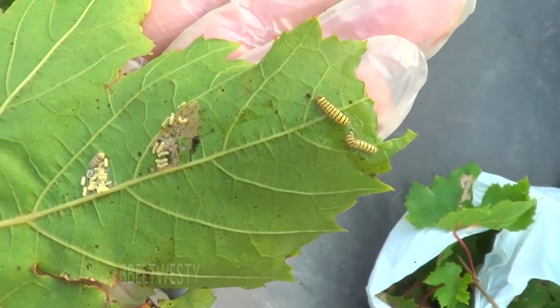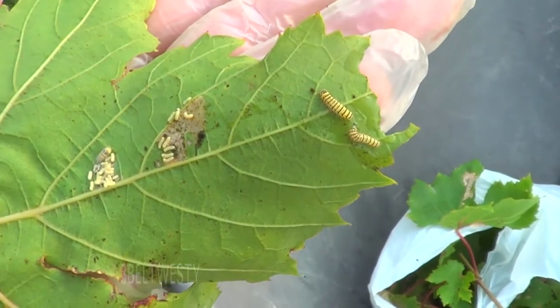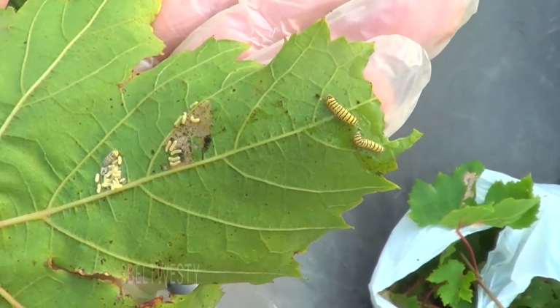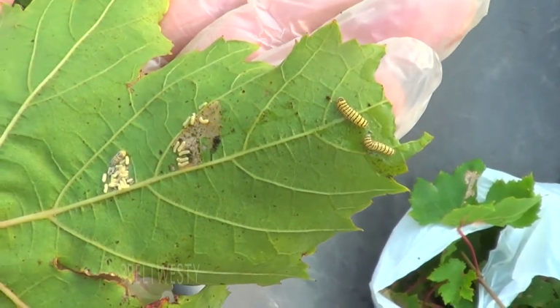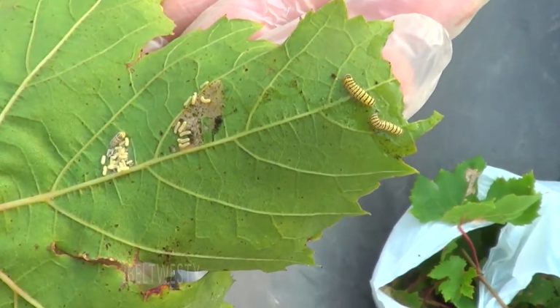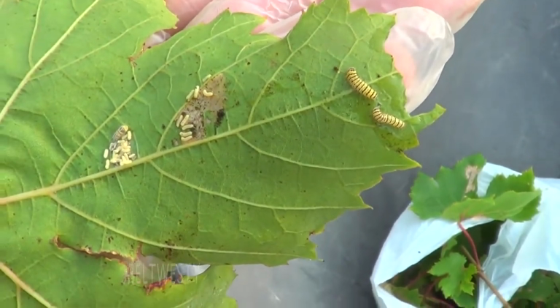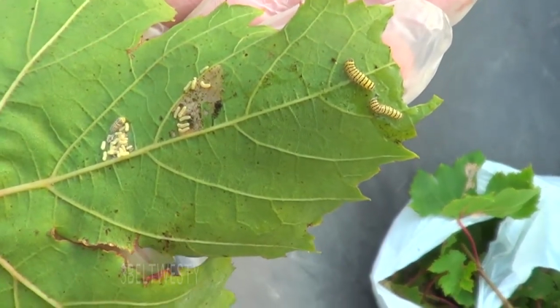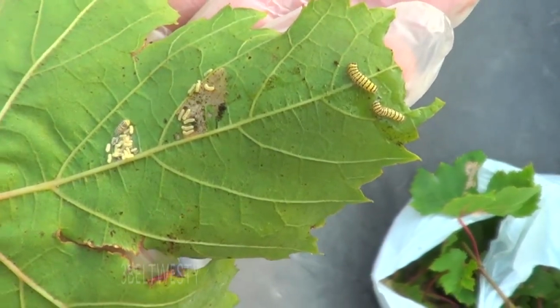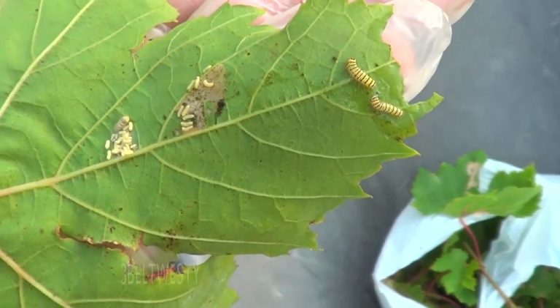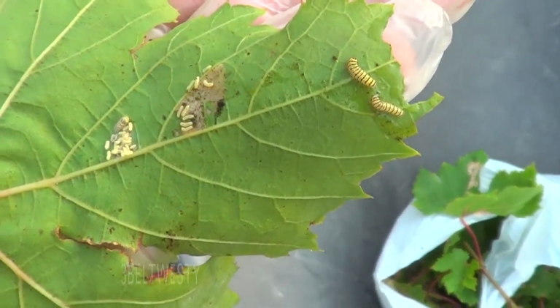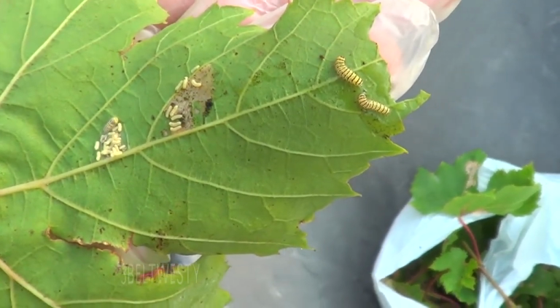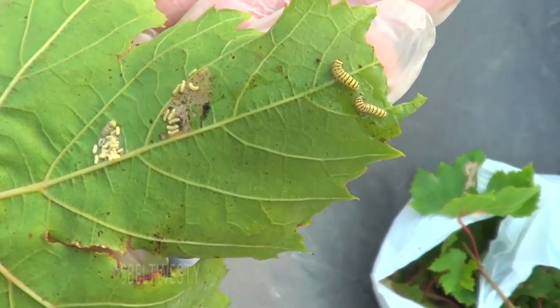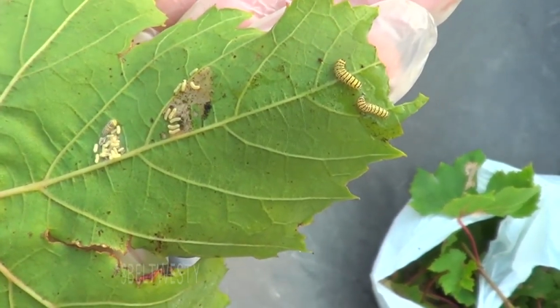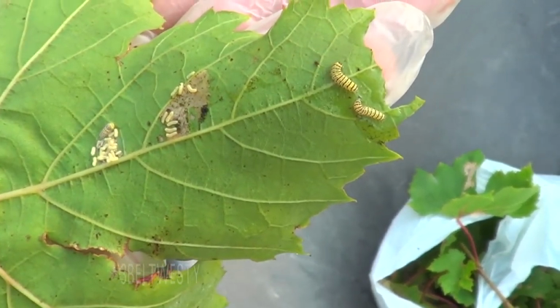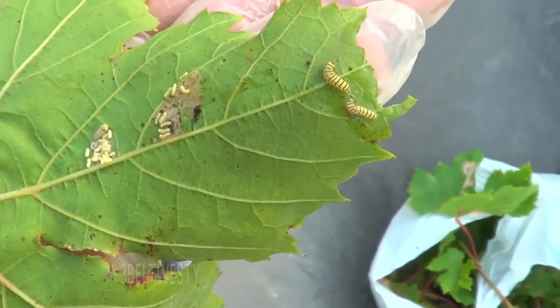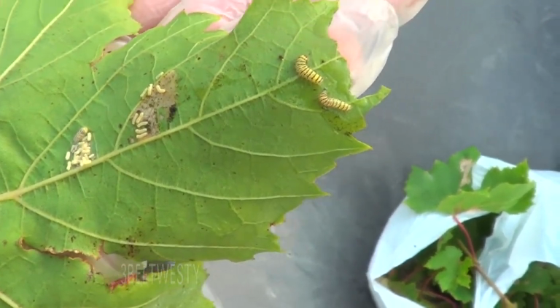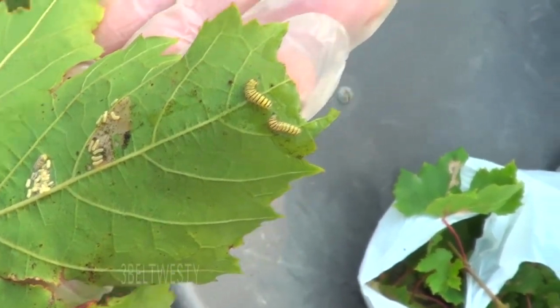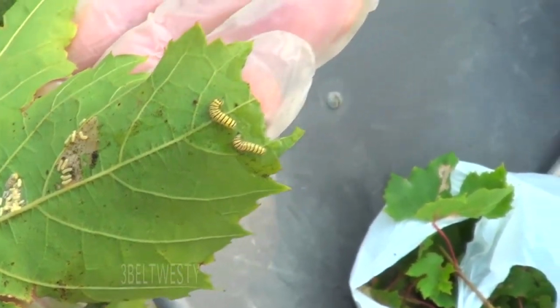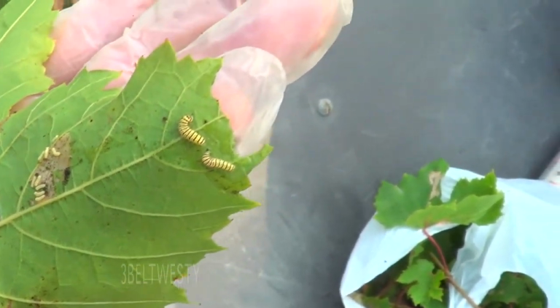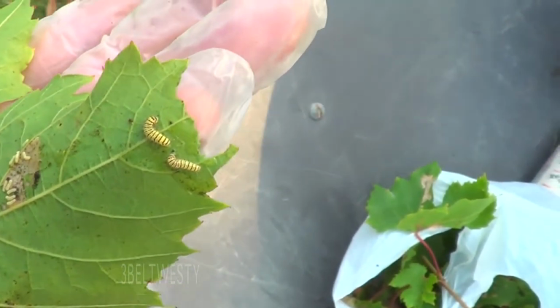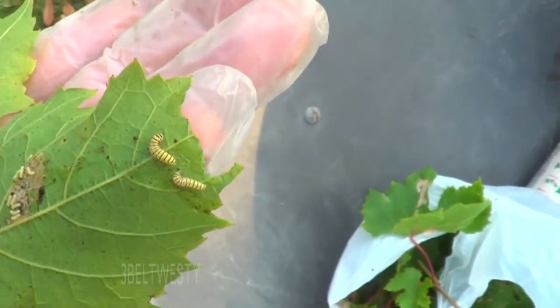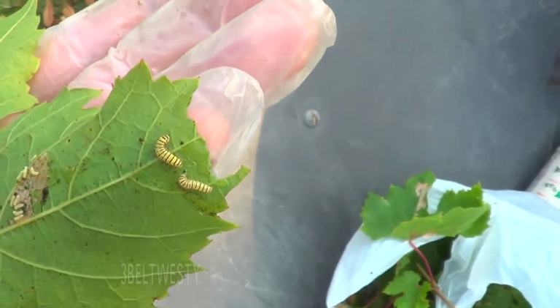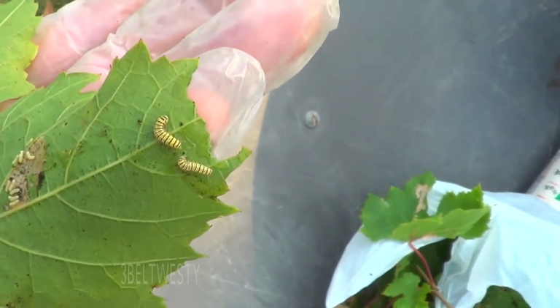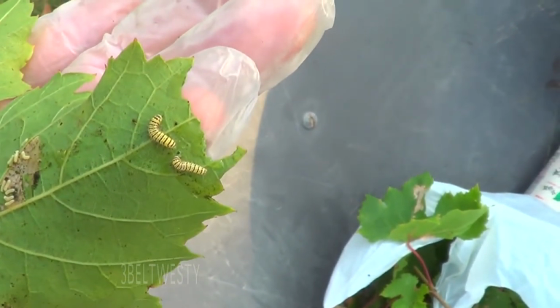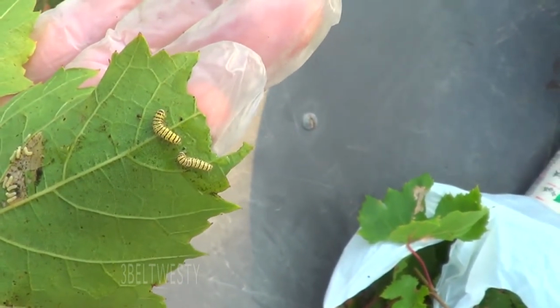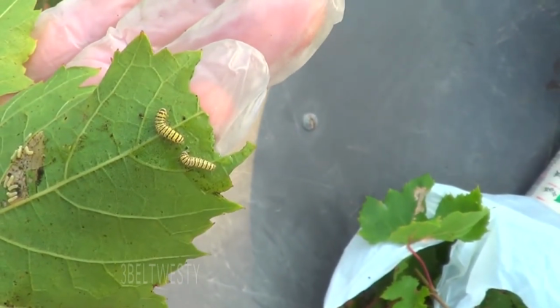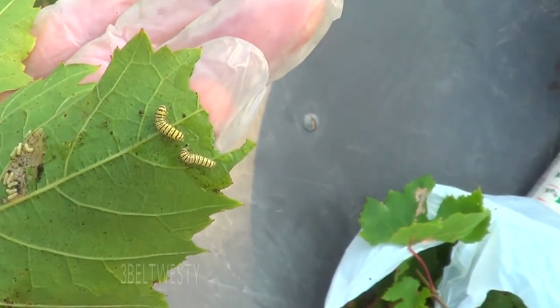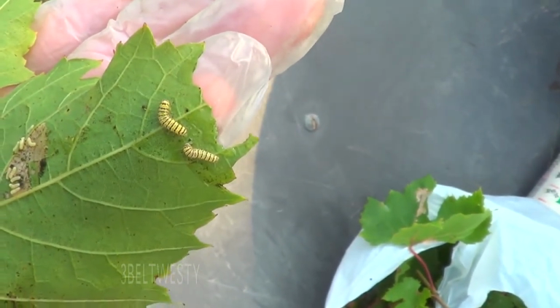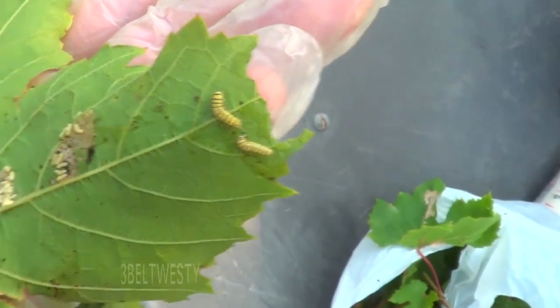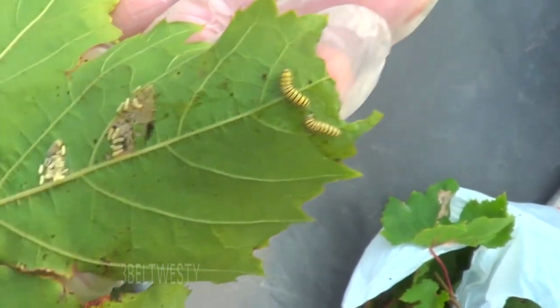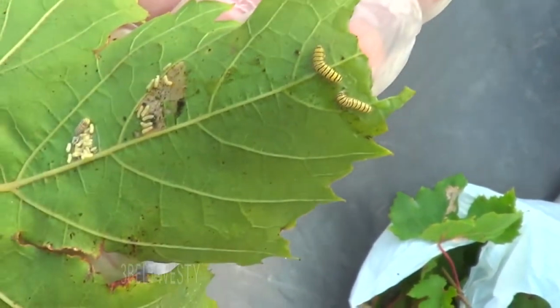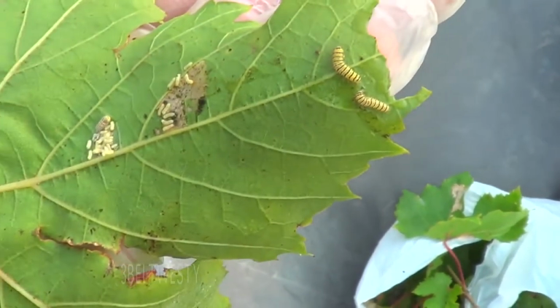The eggs that are hatching — there's some that are not big enough yet.